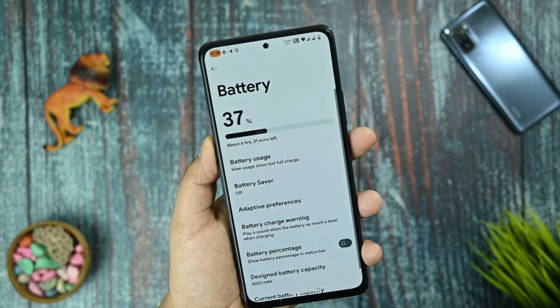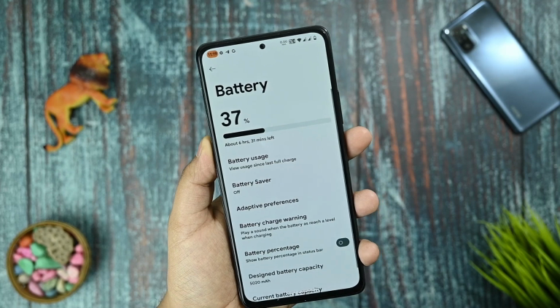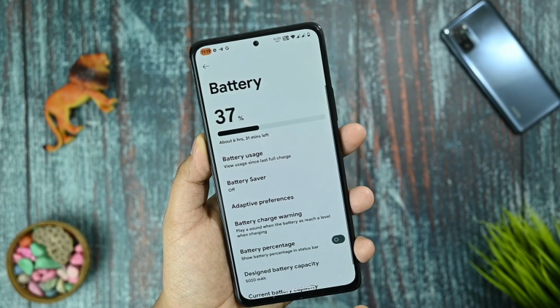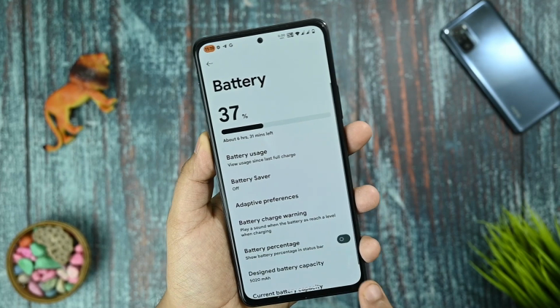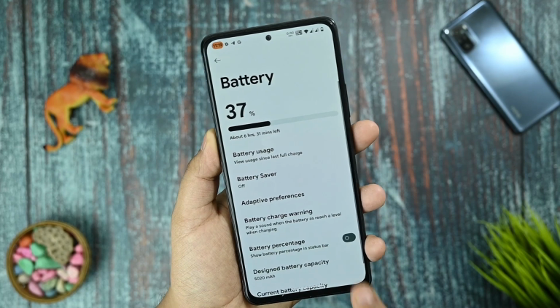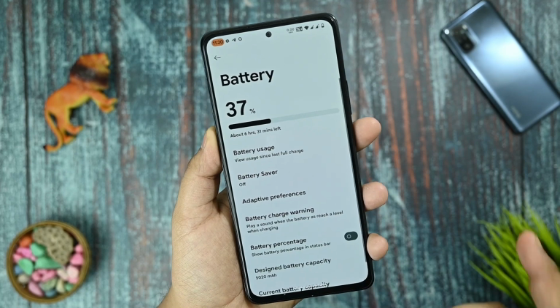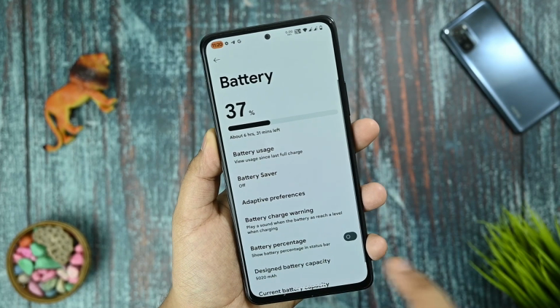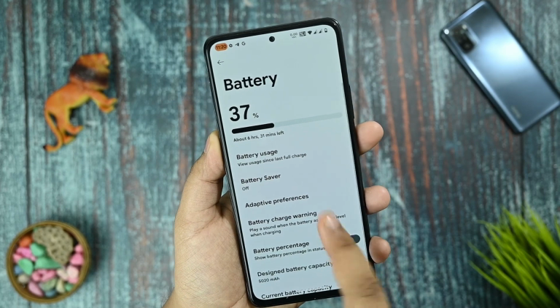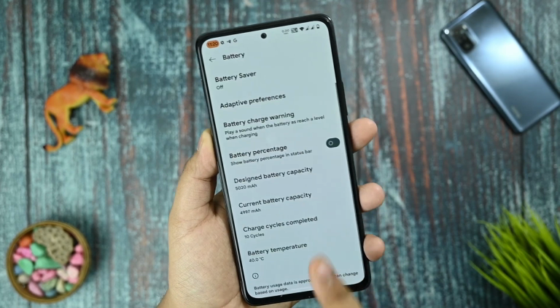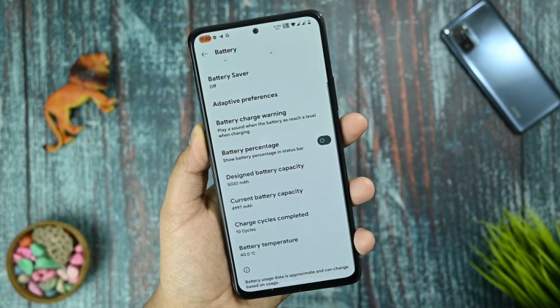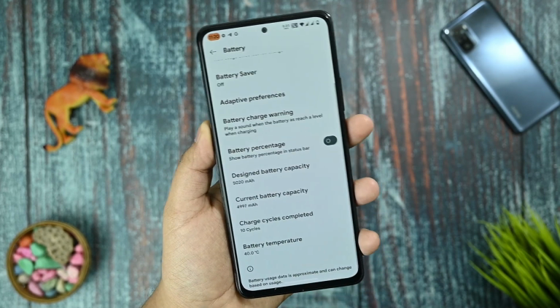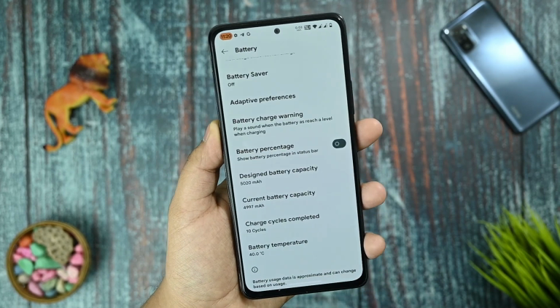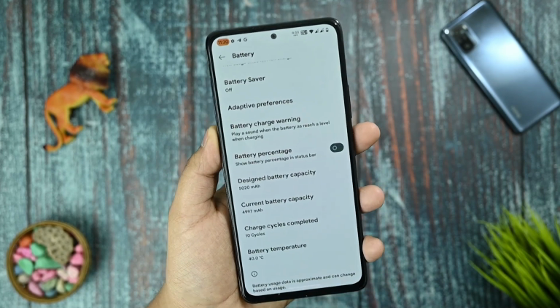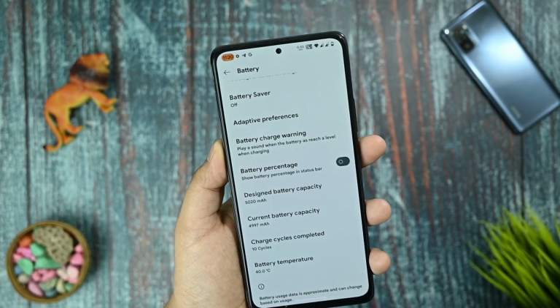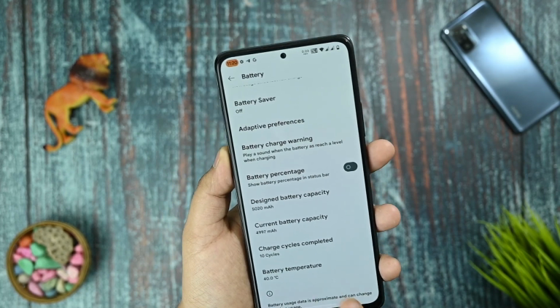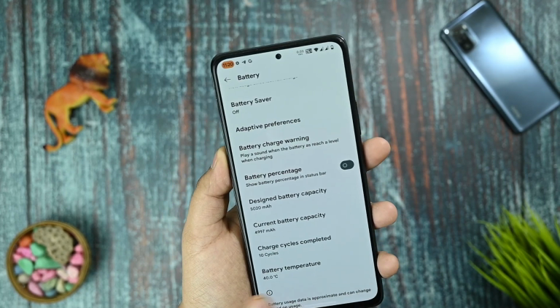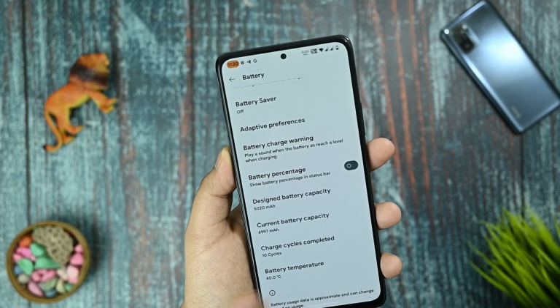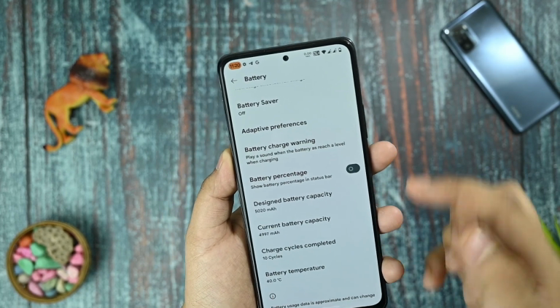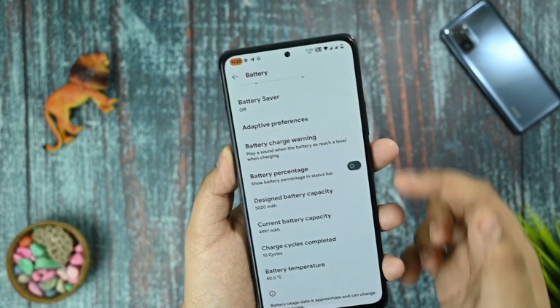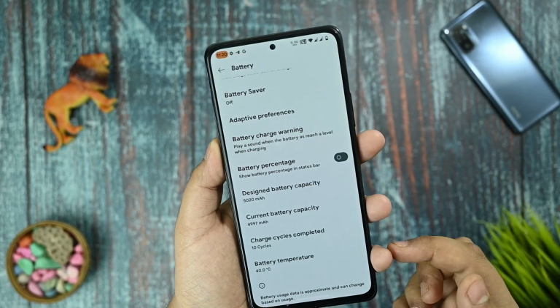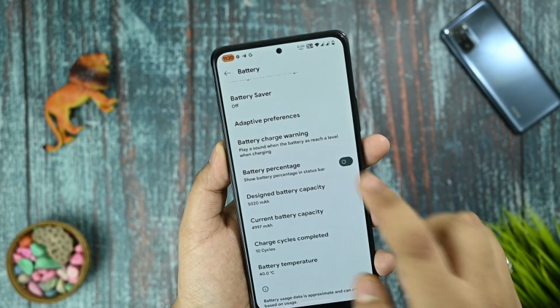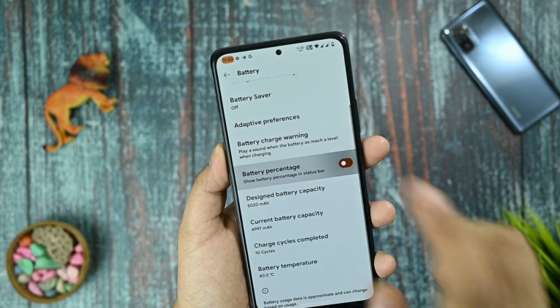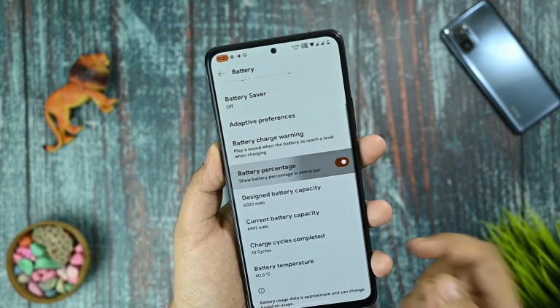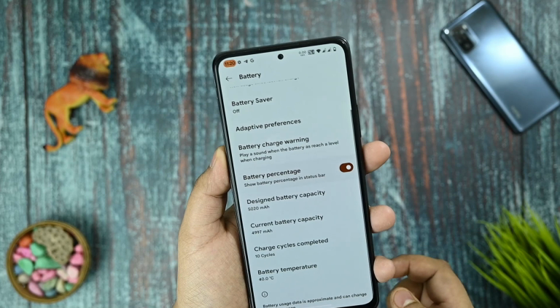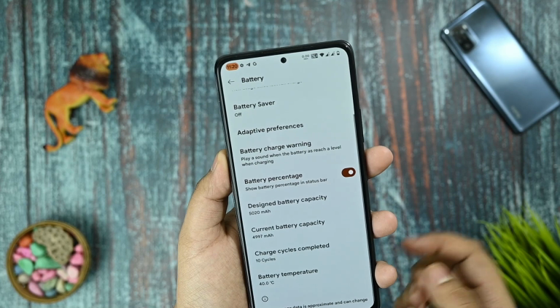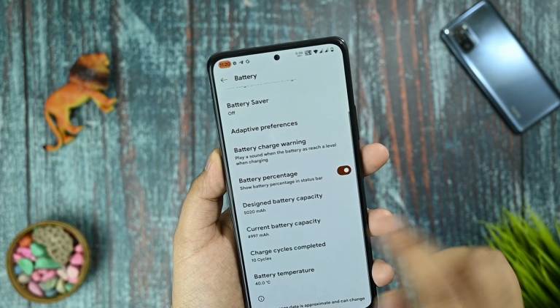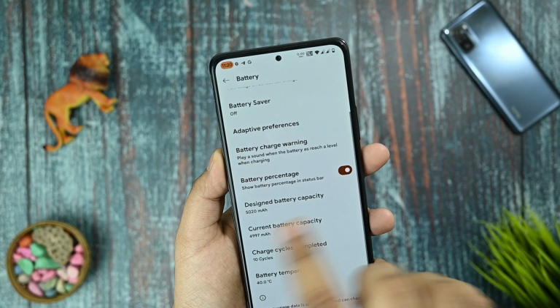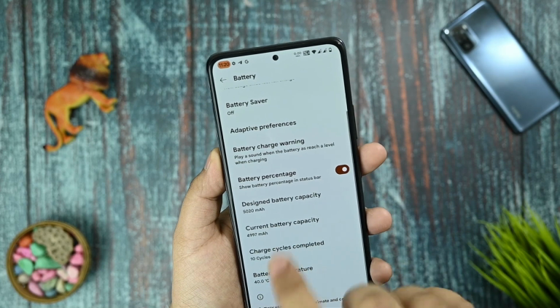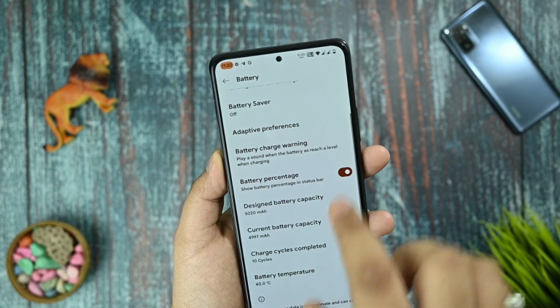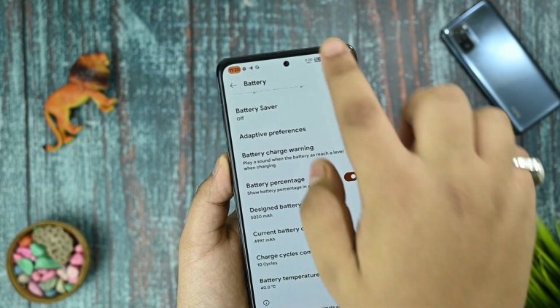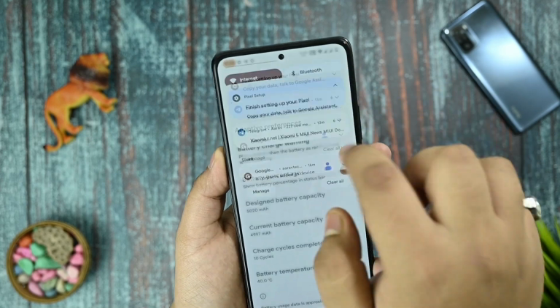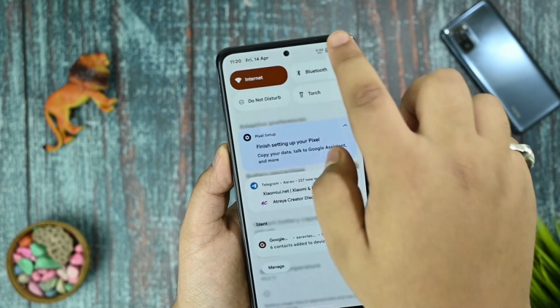All battery details are mentioned there. Battery percentage in the status bar is available, though I noticed it was not working at one point.